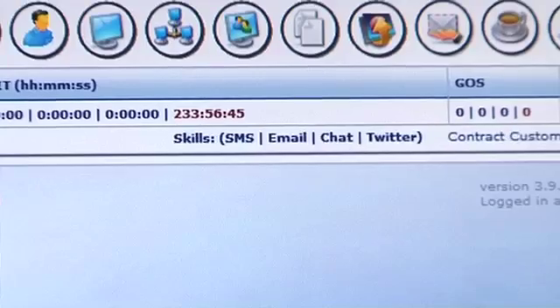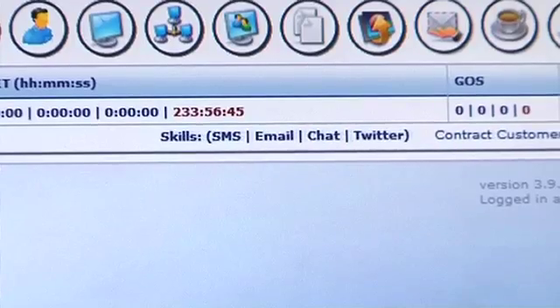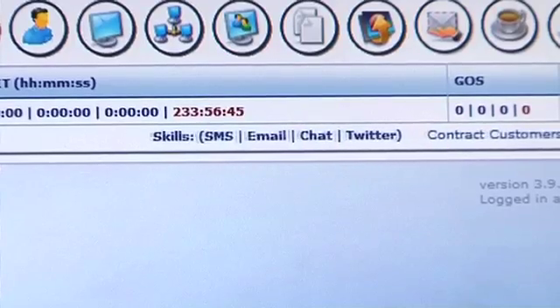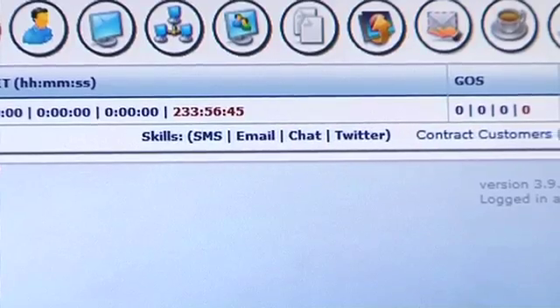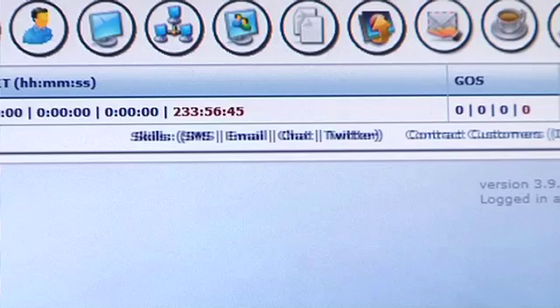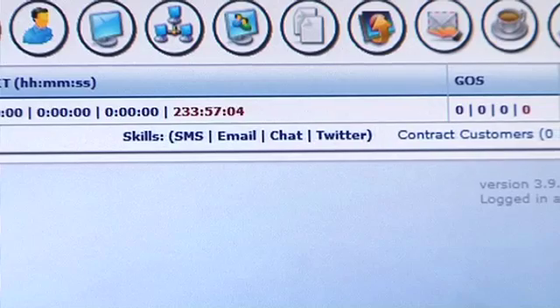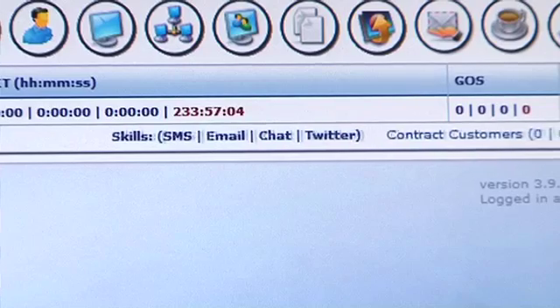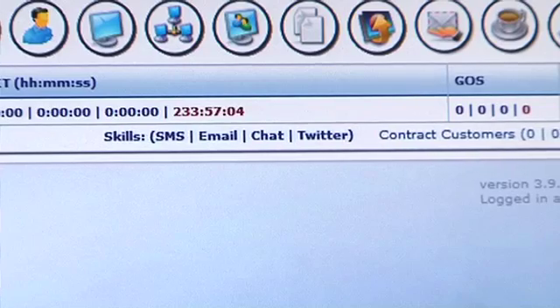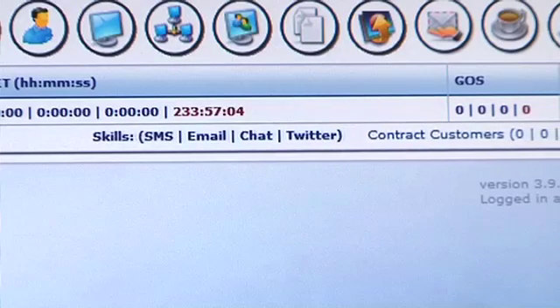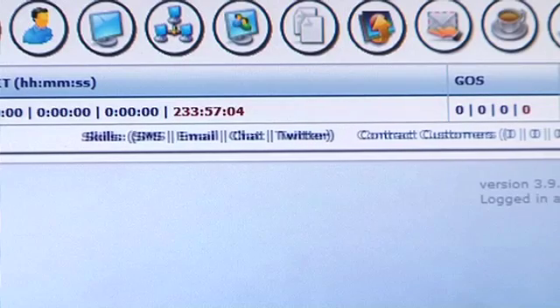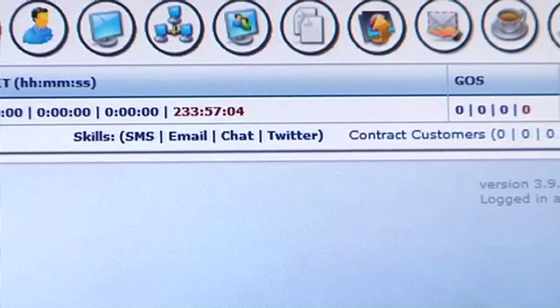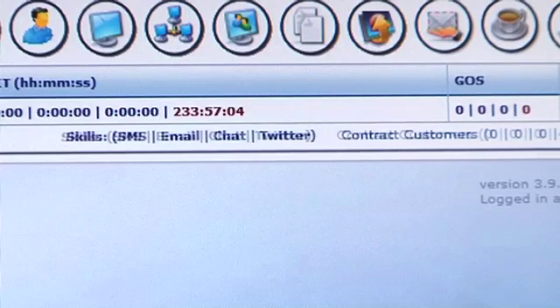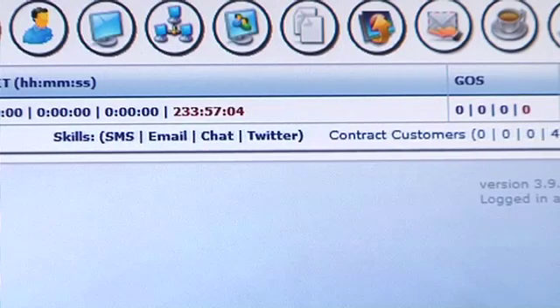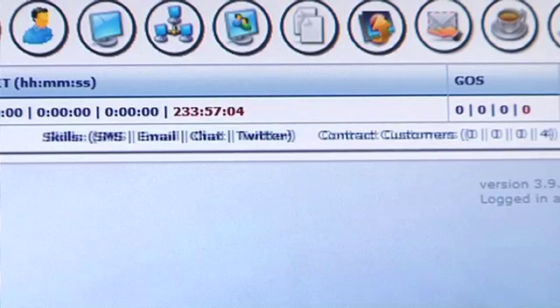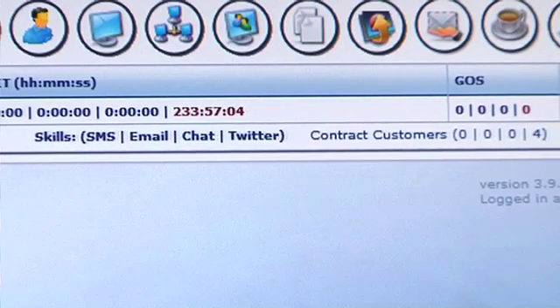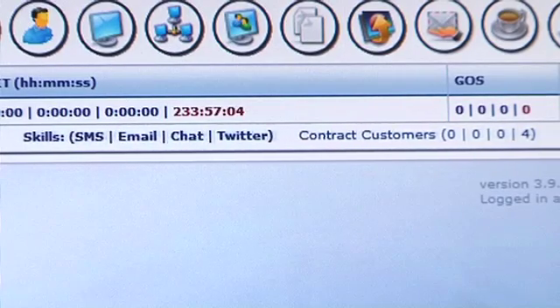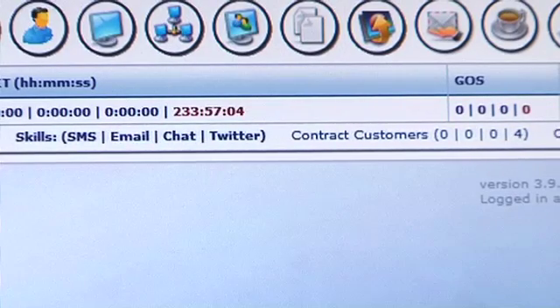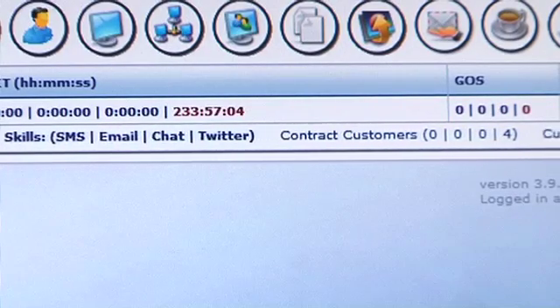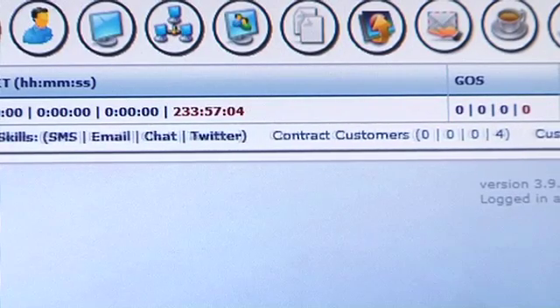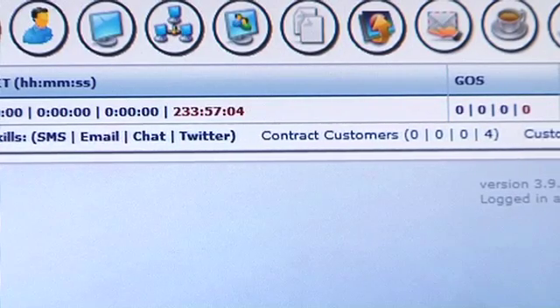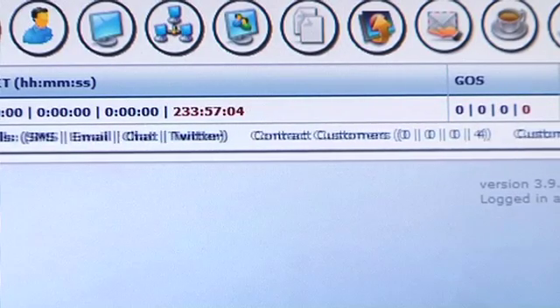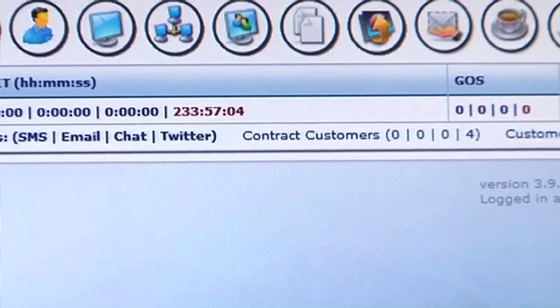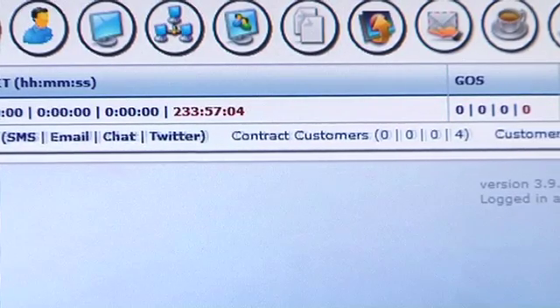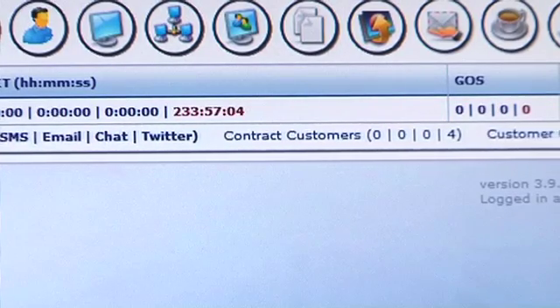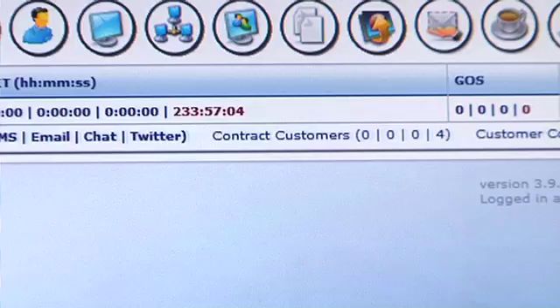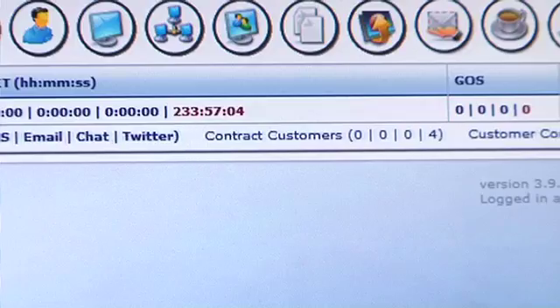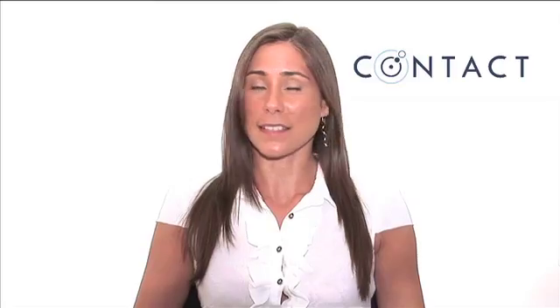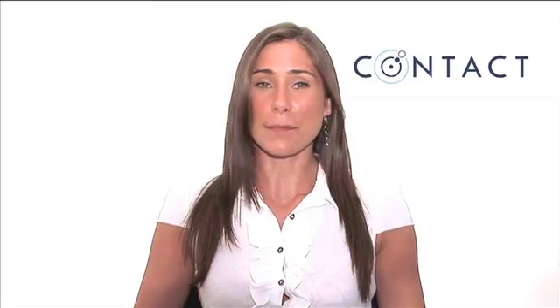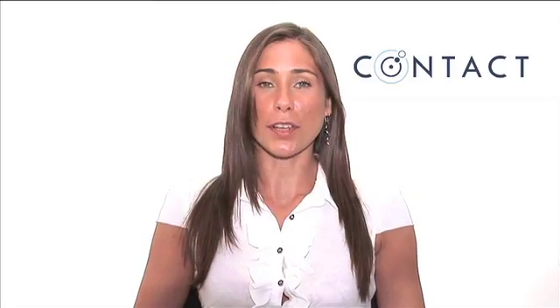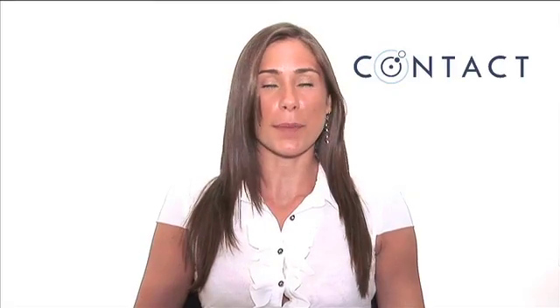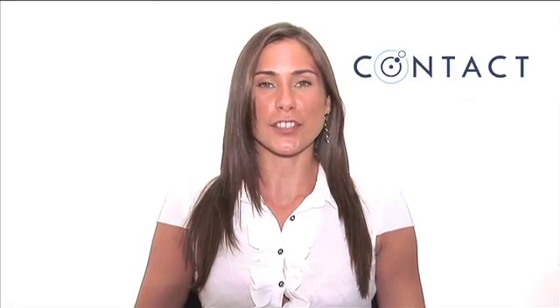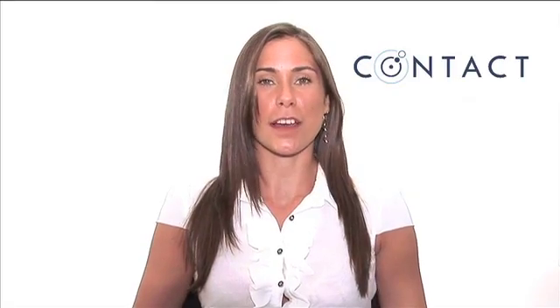Add SMS, email, social media, fax and web chat to your call centre voice services. It's as simple as pay as you go.